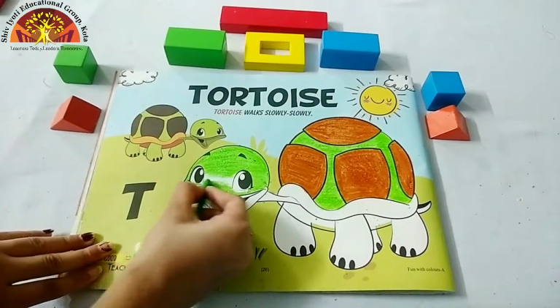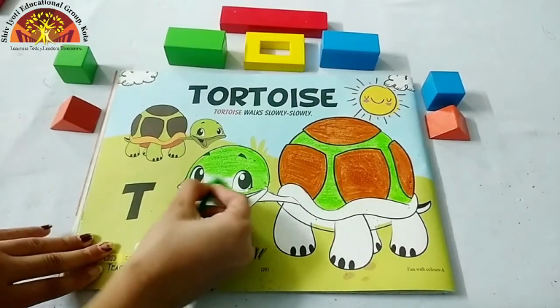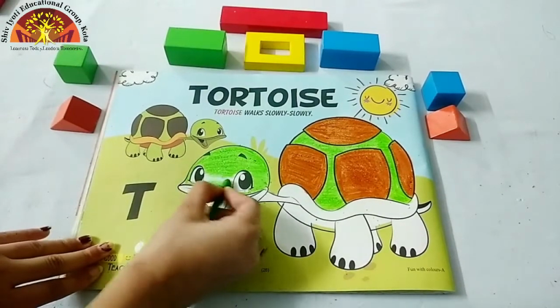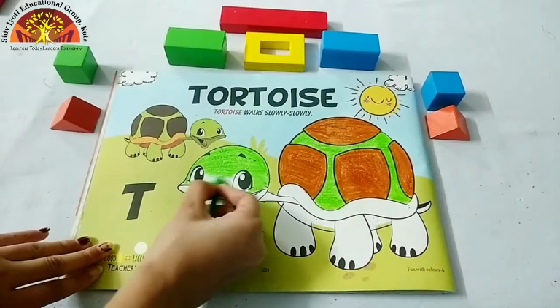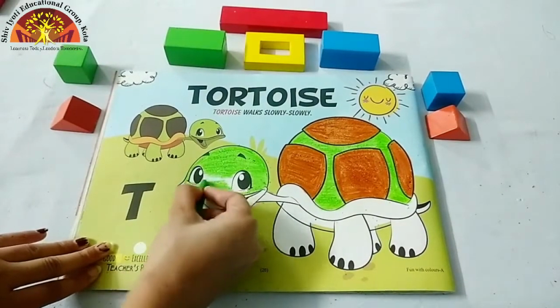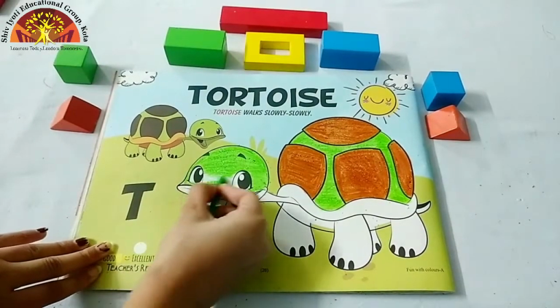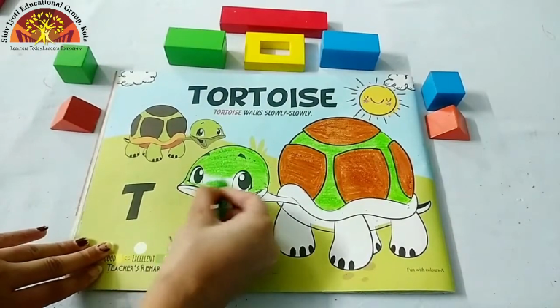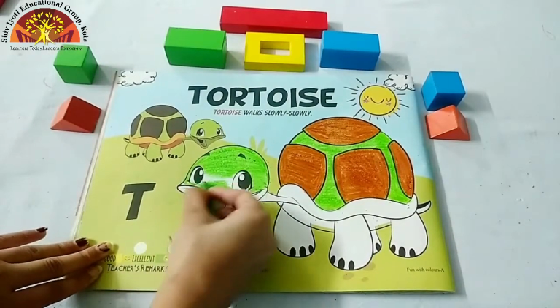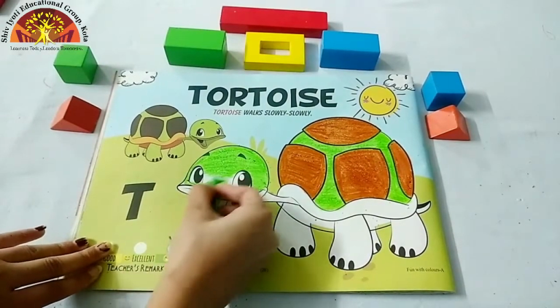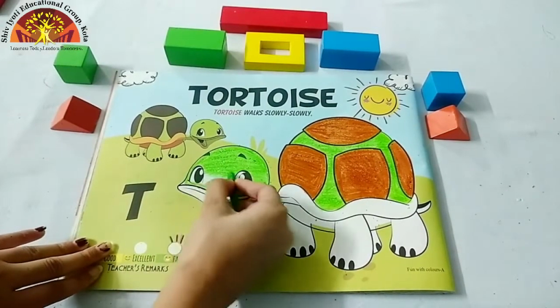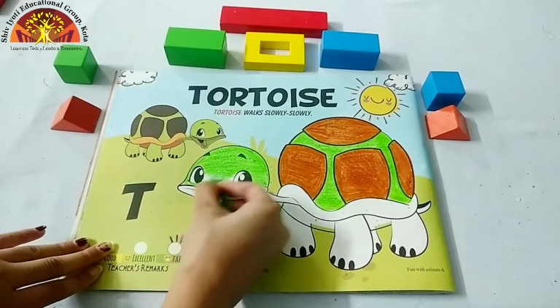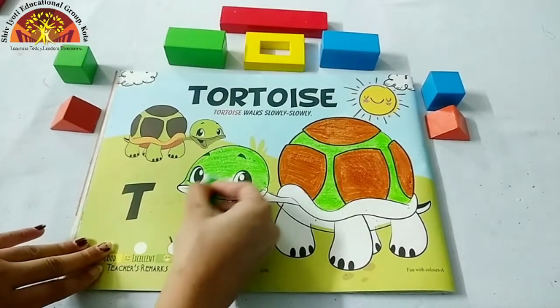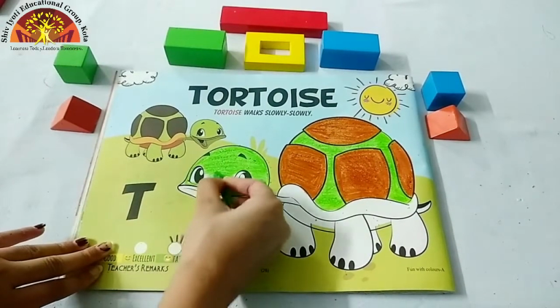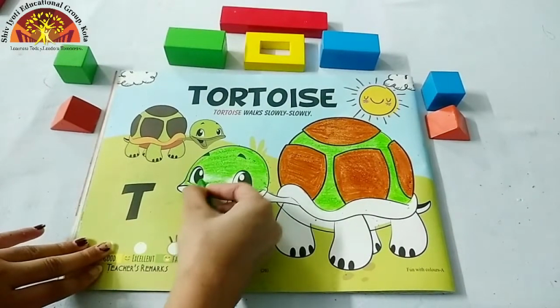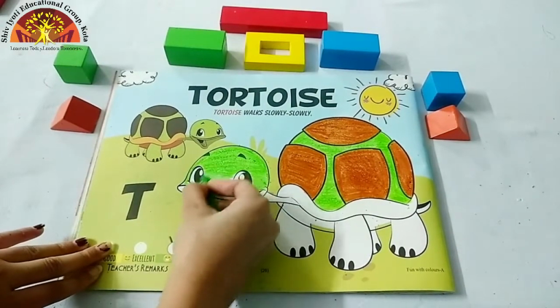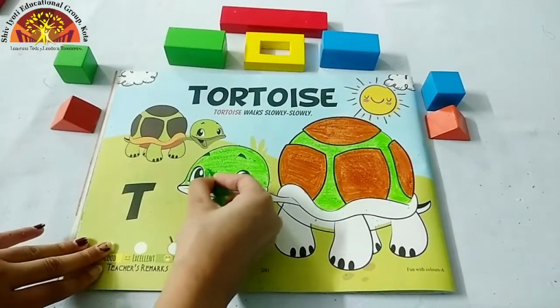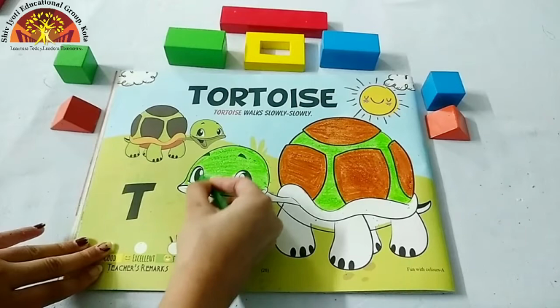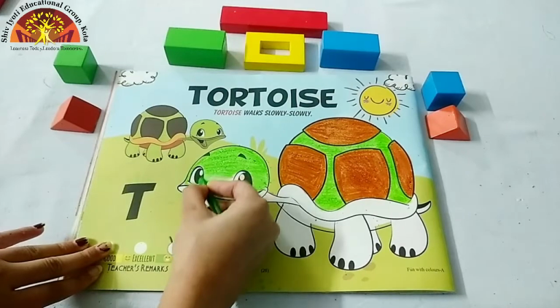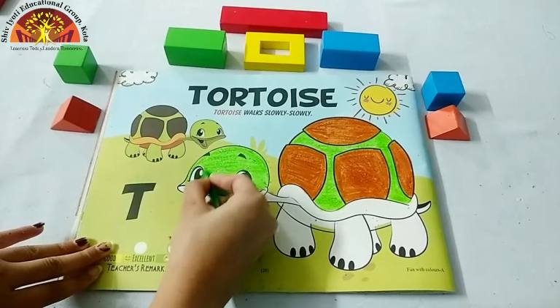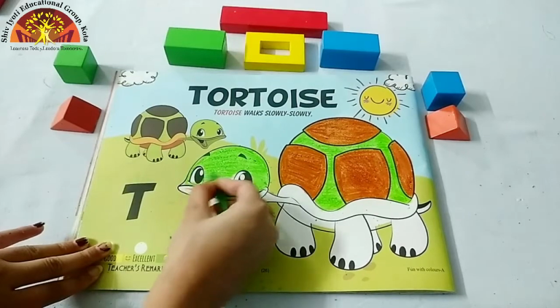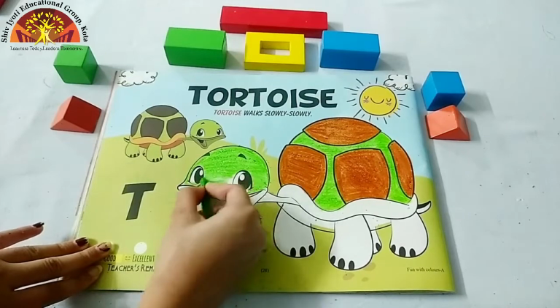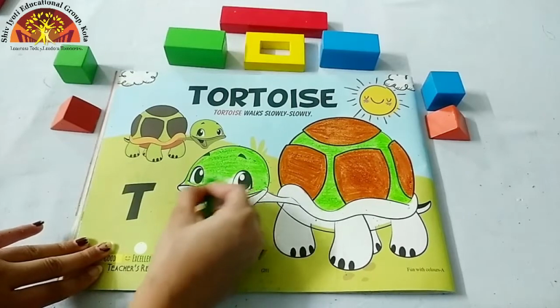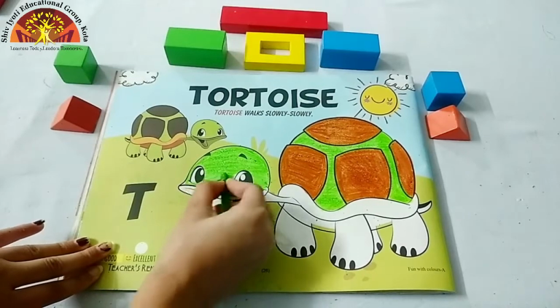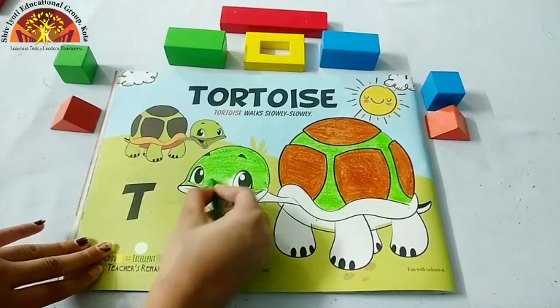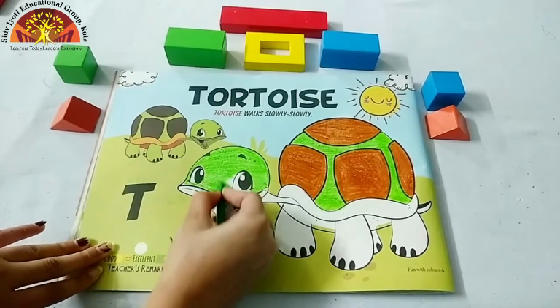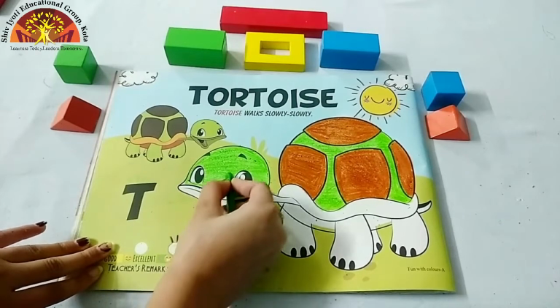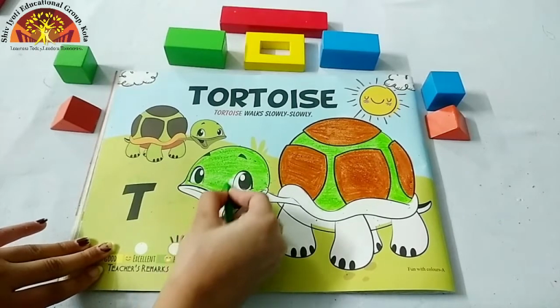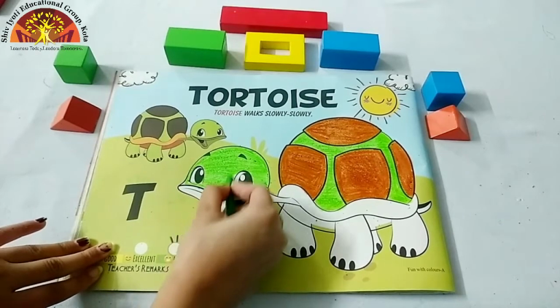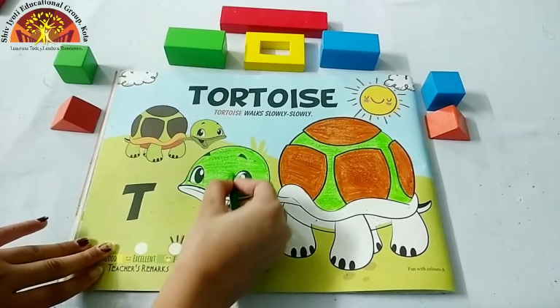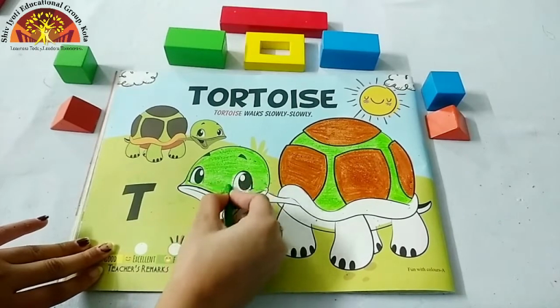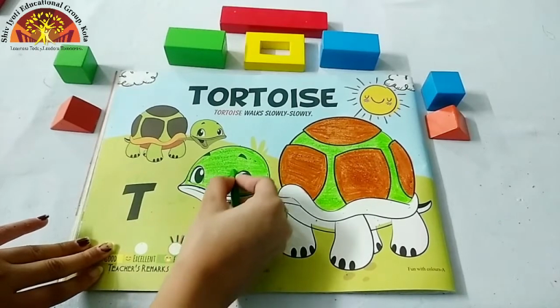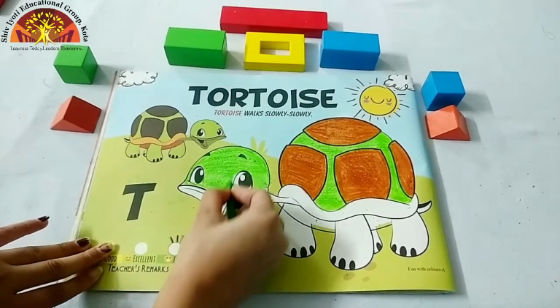Don't color in the tortoise's eyes. Leave it blank.